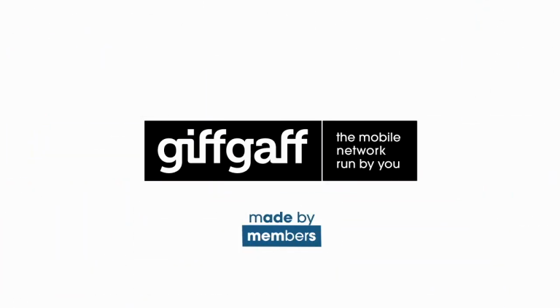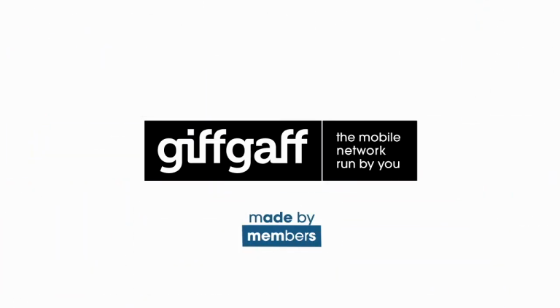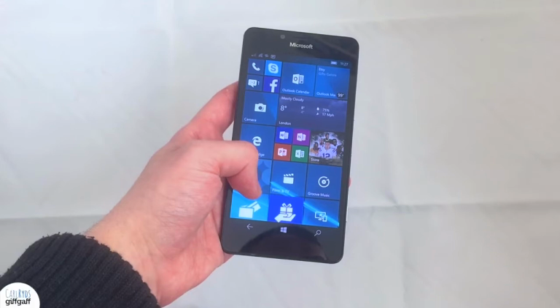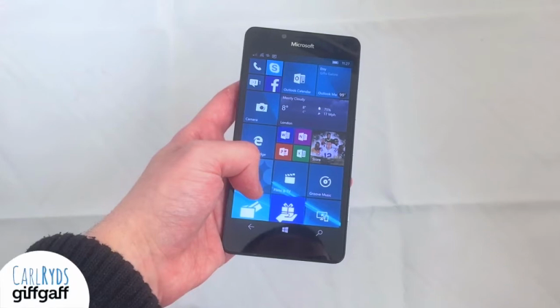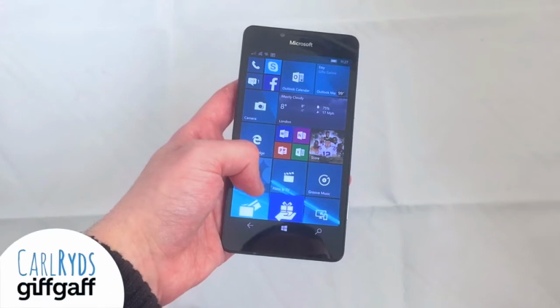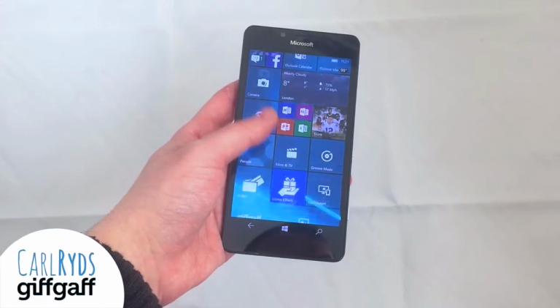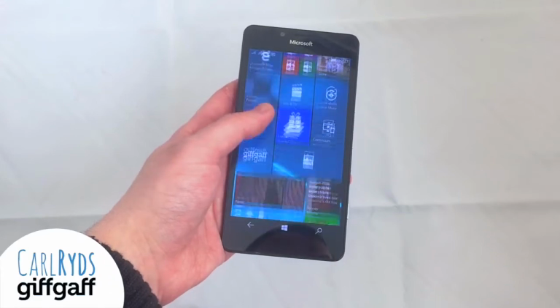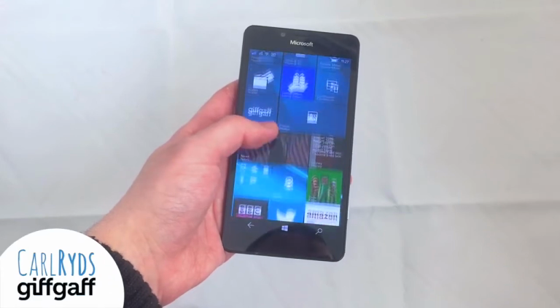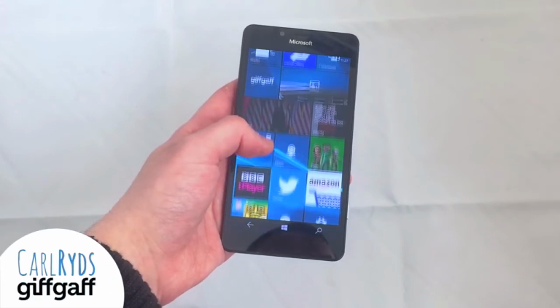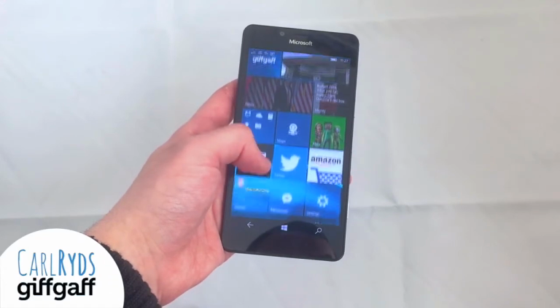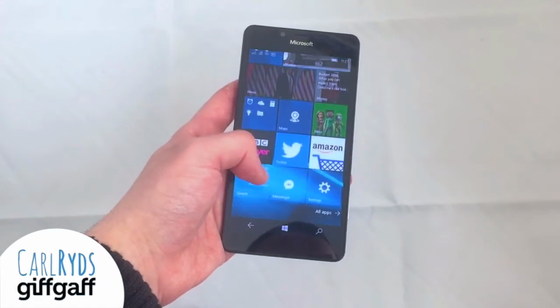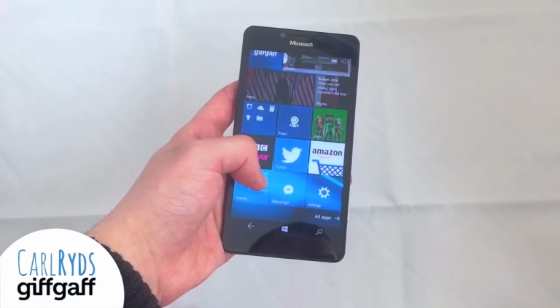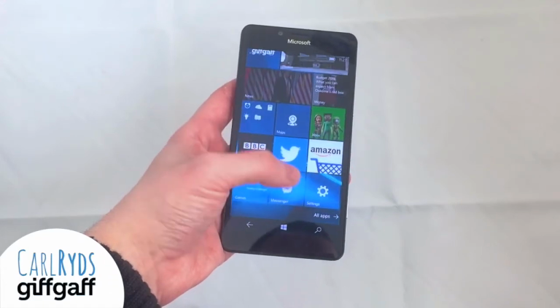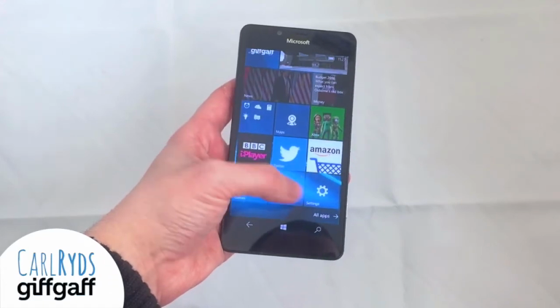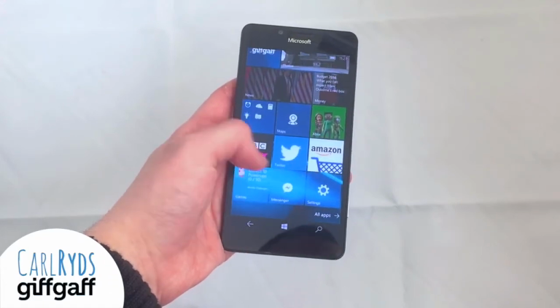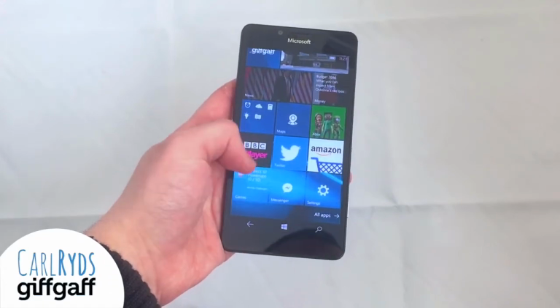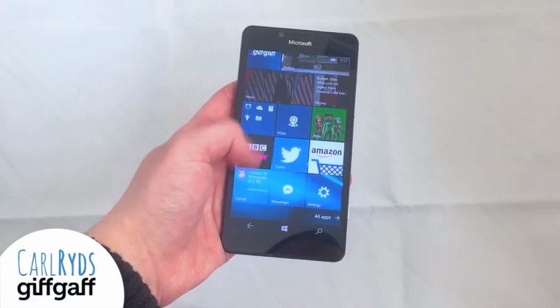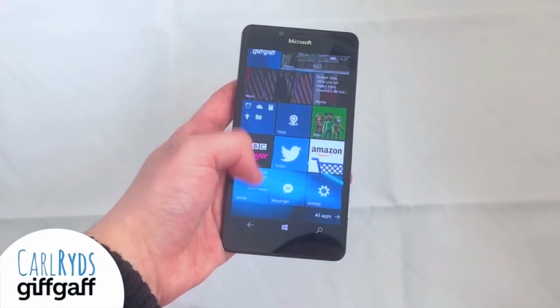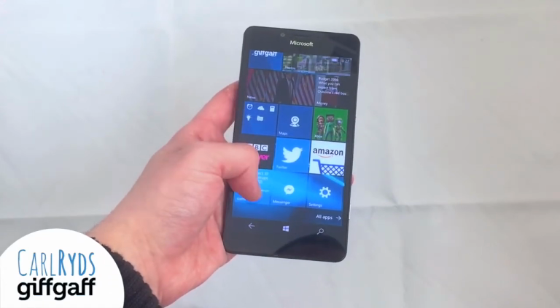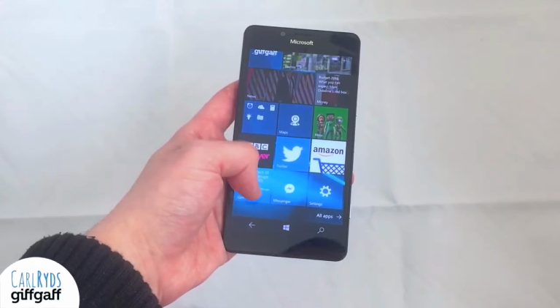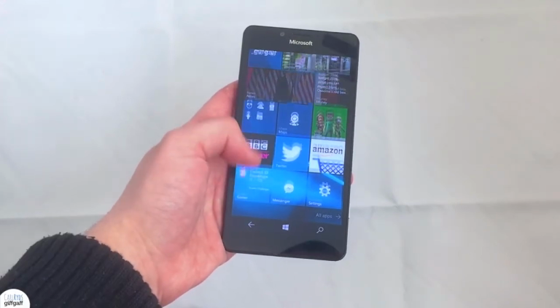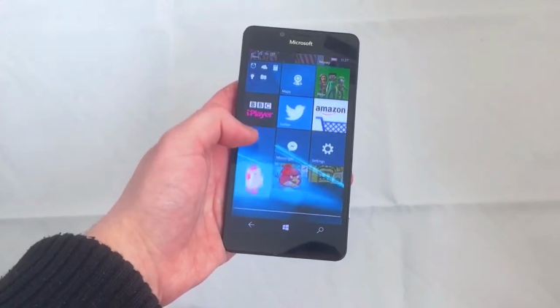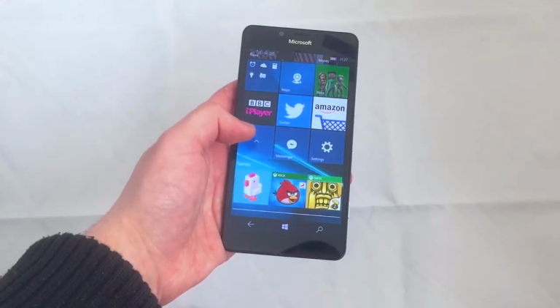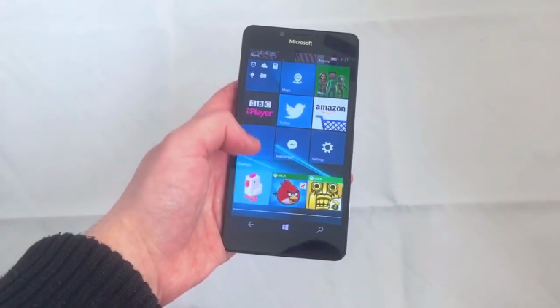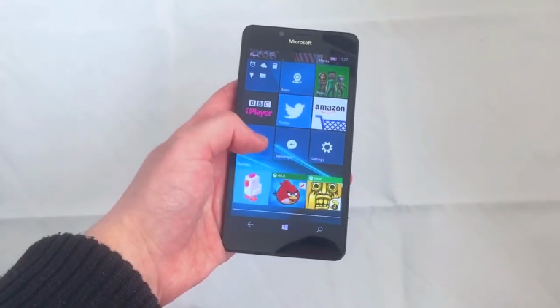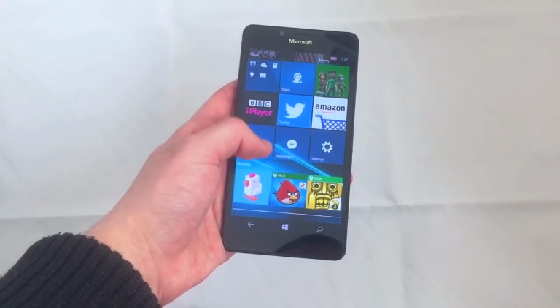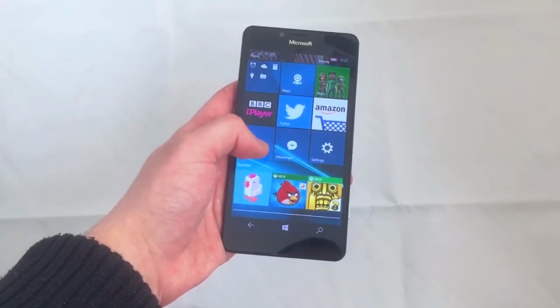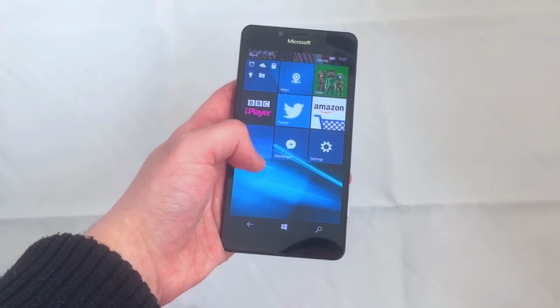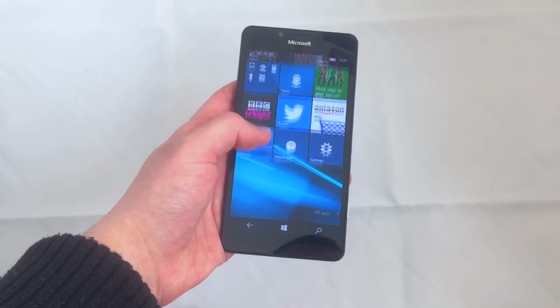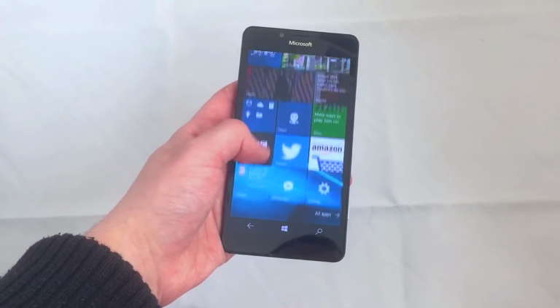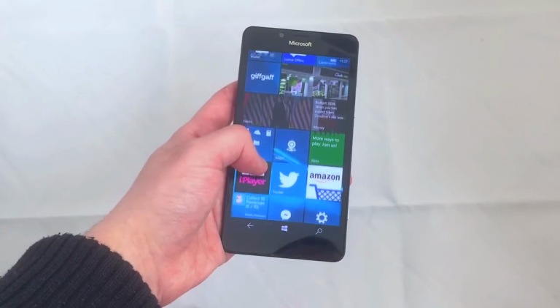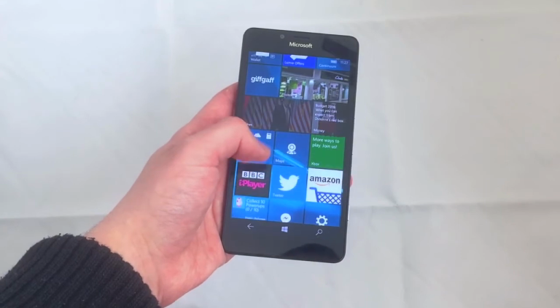Hi, I'm Carl for Gifgaf, and this is the Microsoft Lumia 950 Smartphone Review.